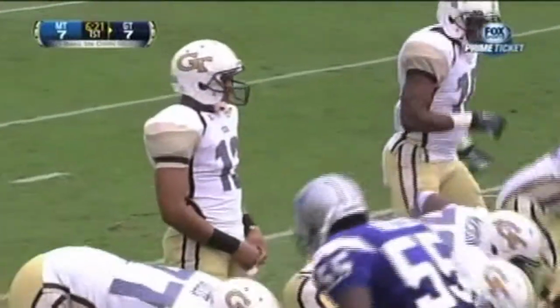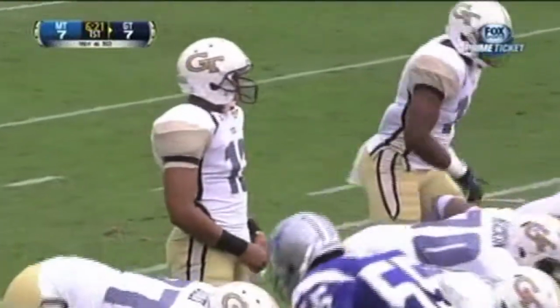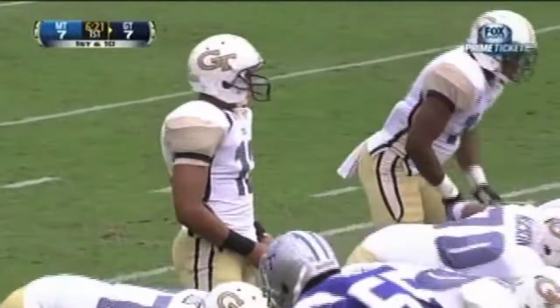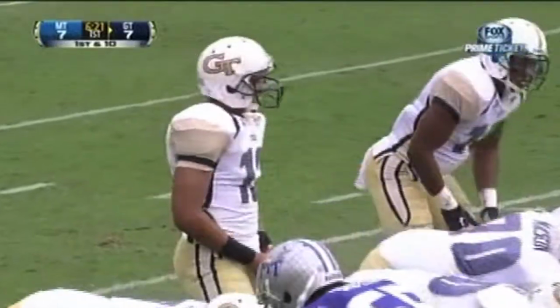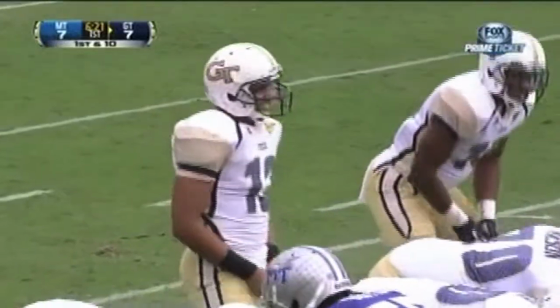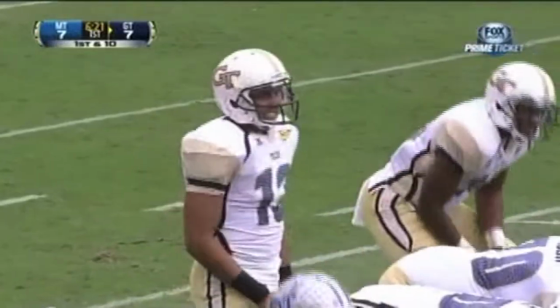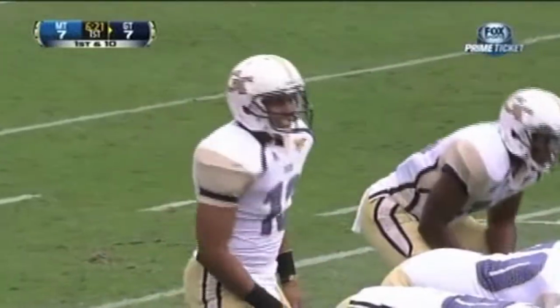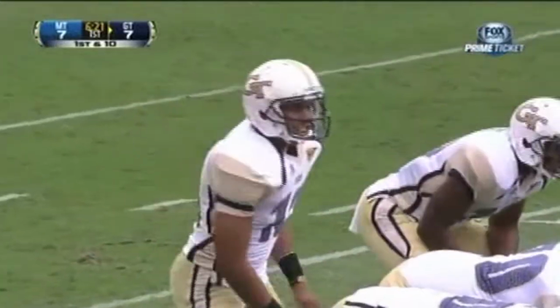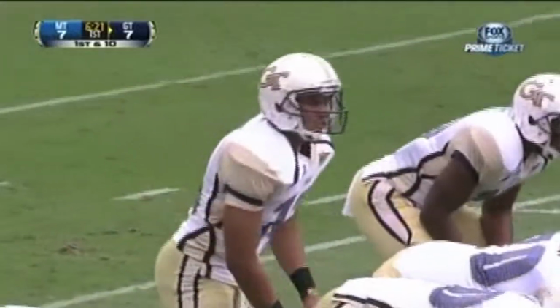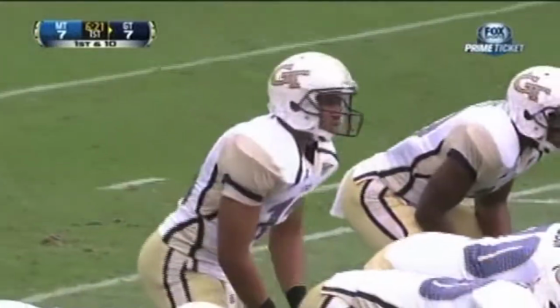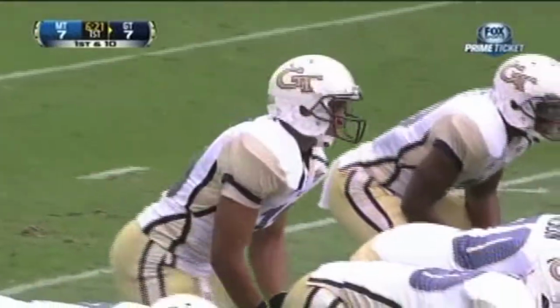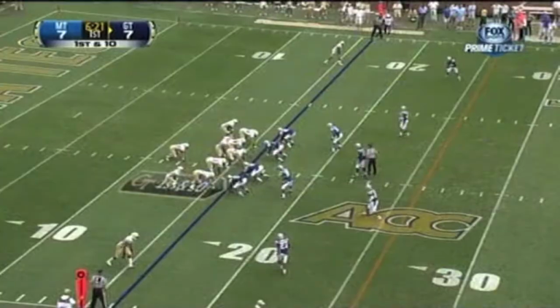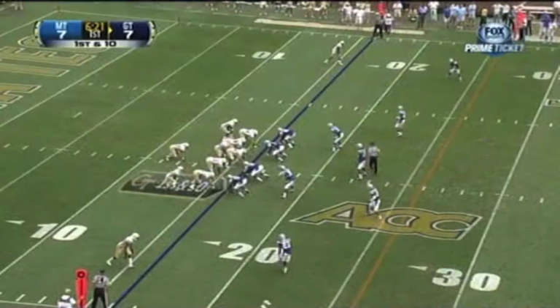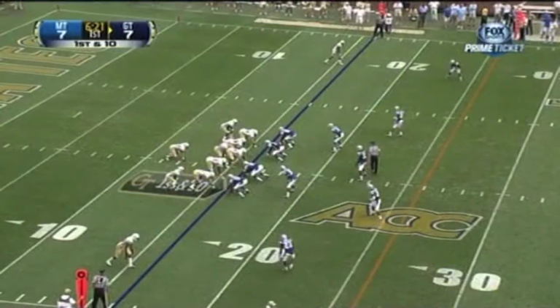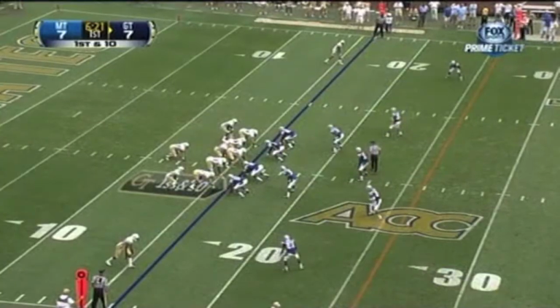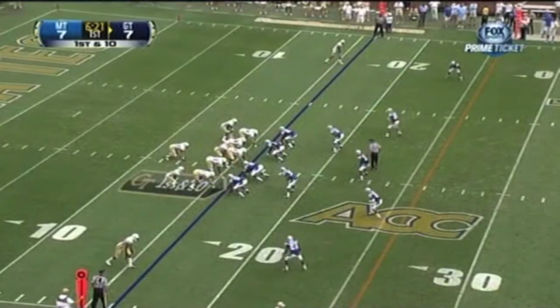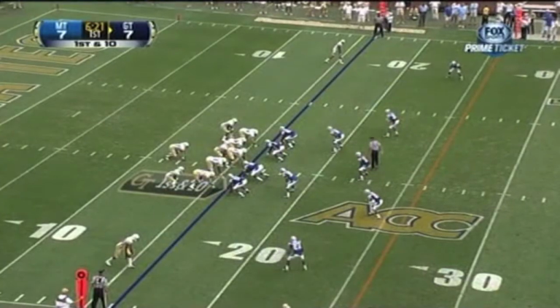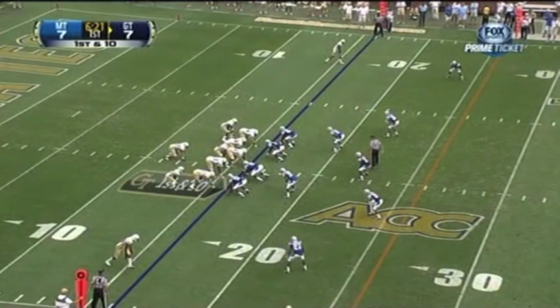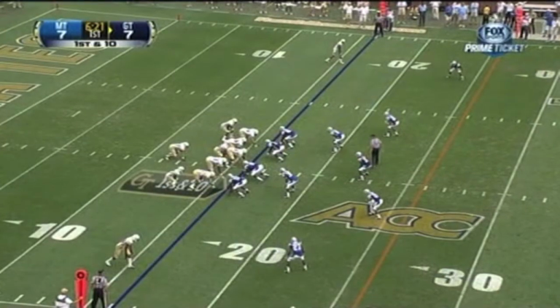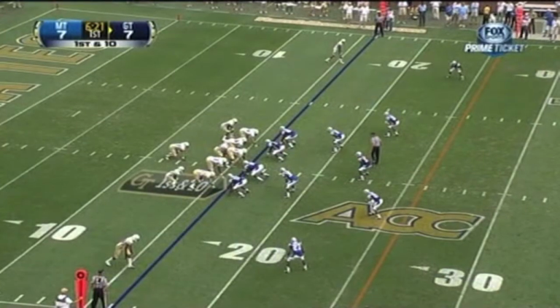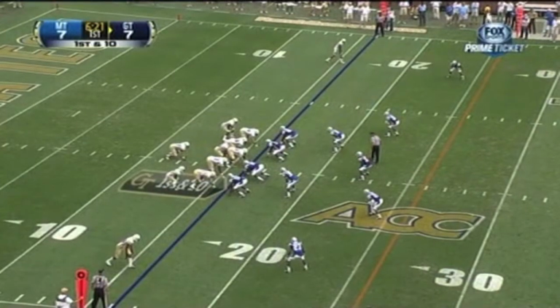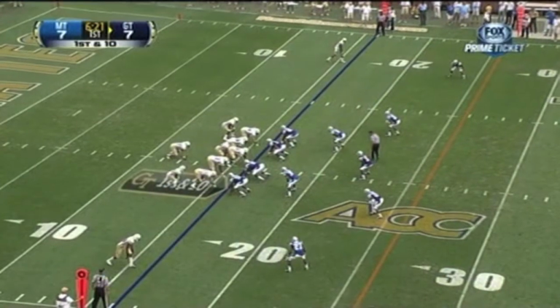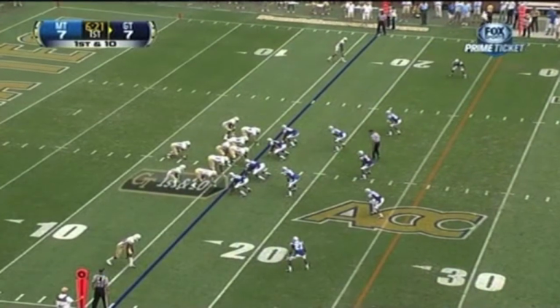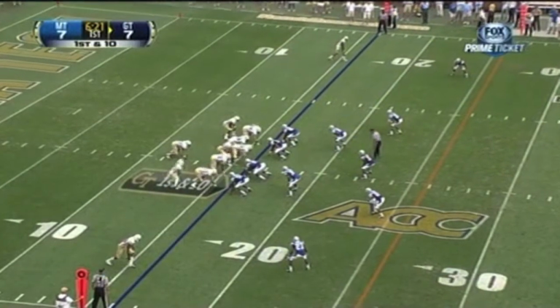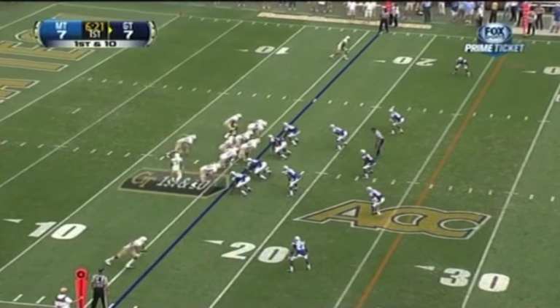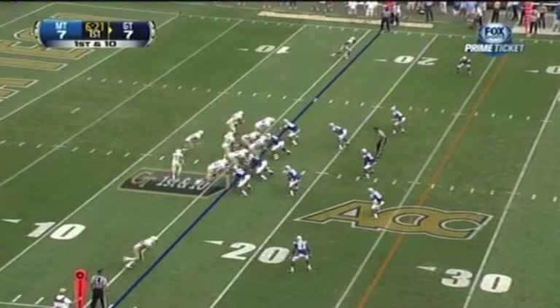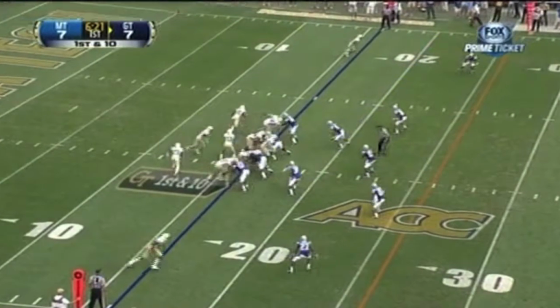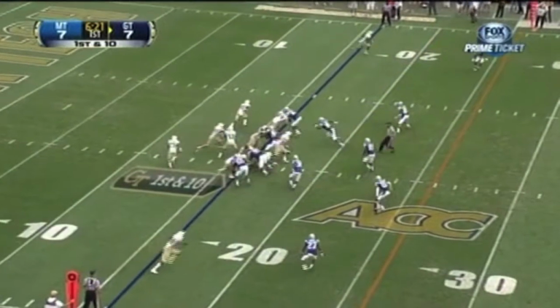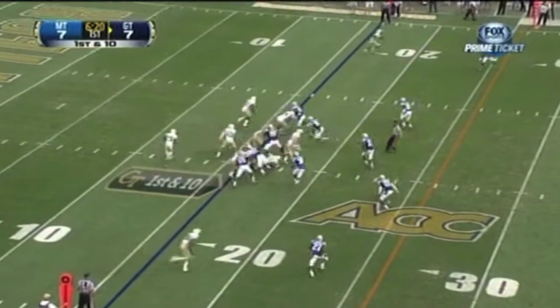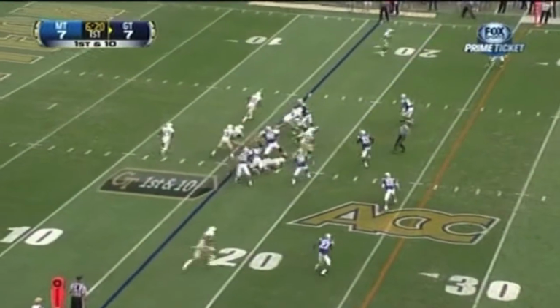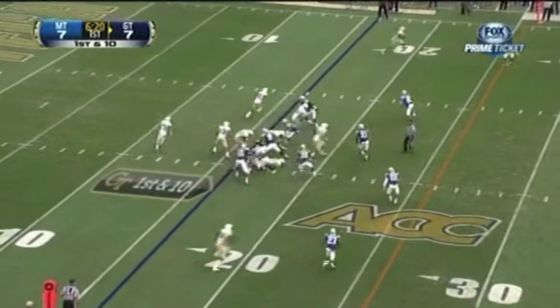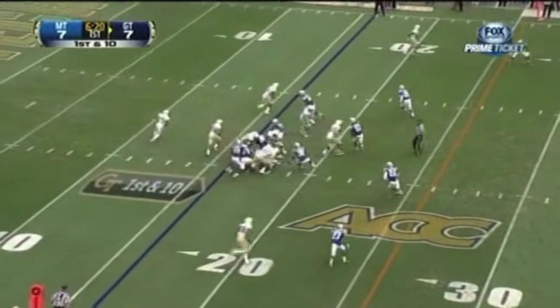That was a 12-play, 75-yard drive. And now we'll see if Georgia Tech can answer.